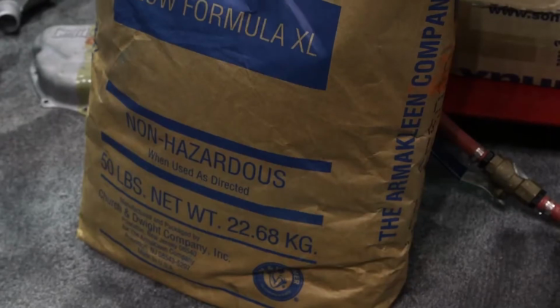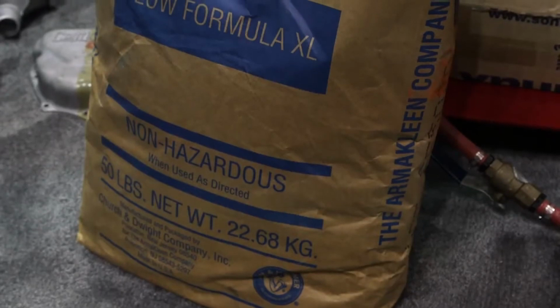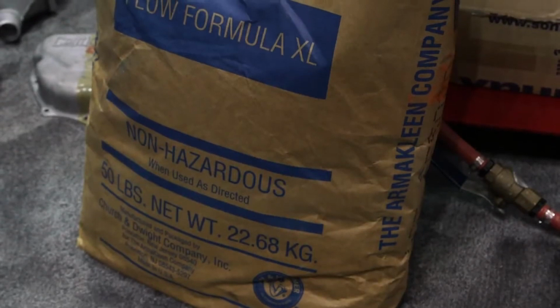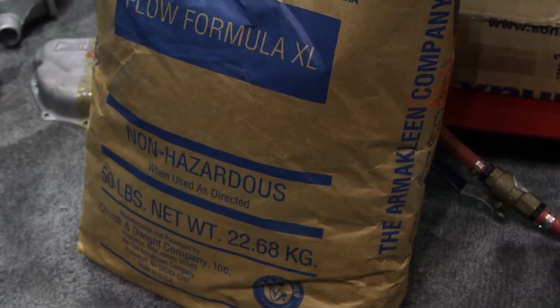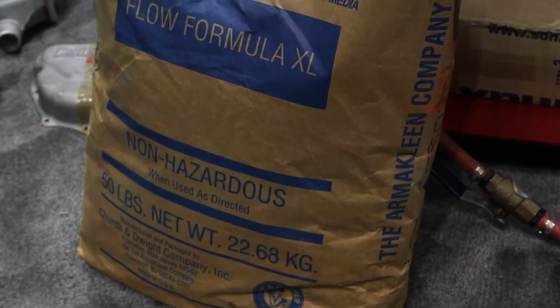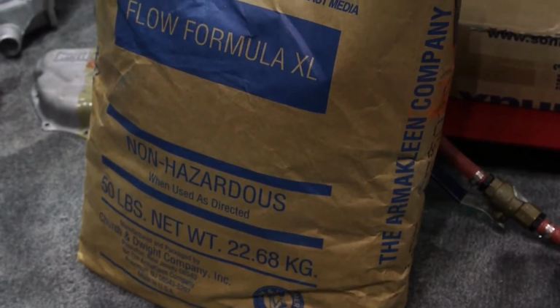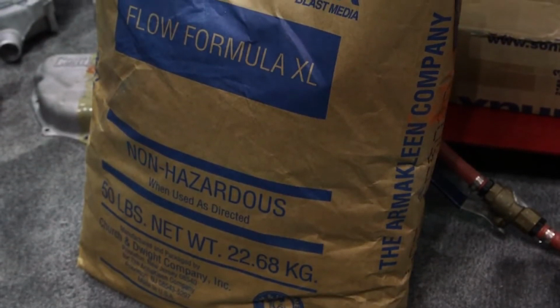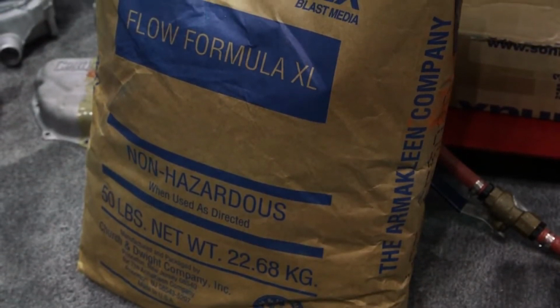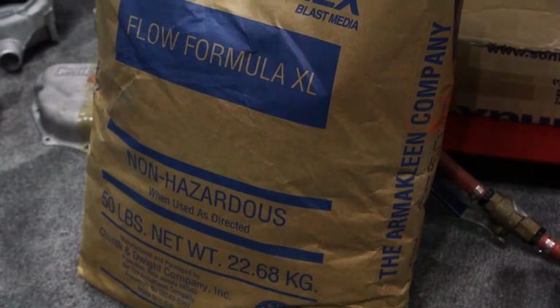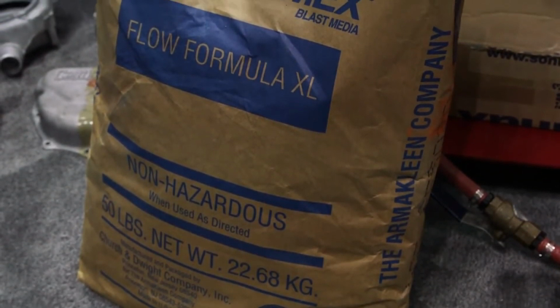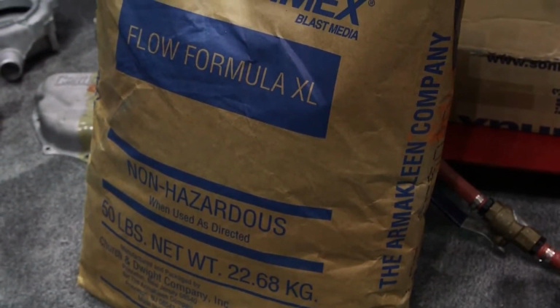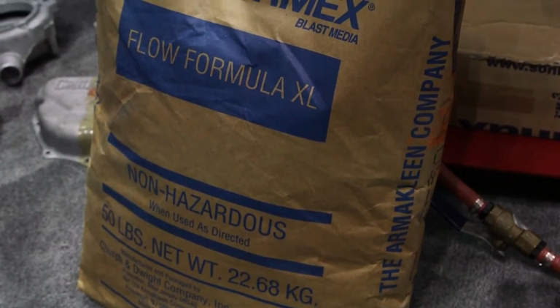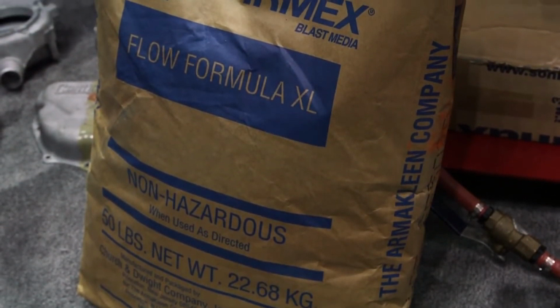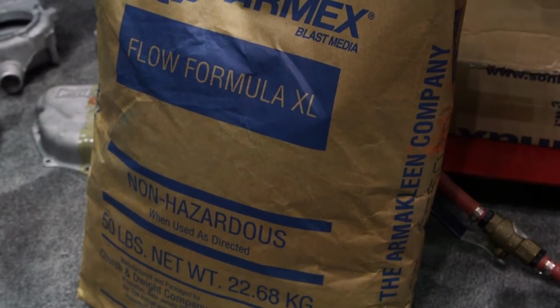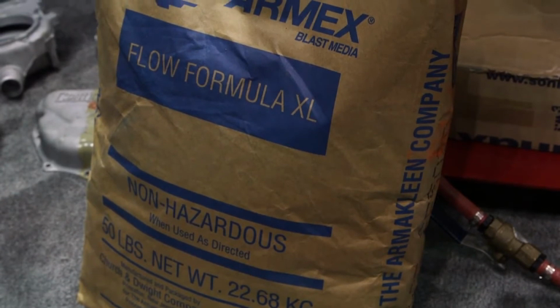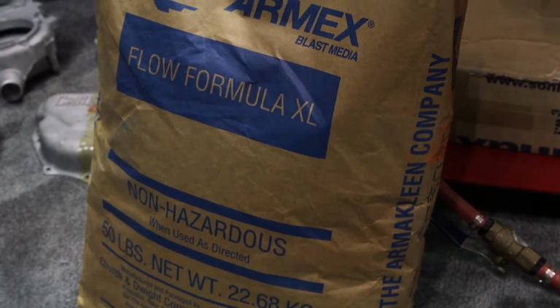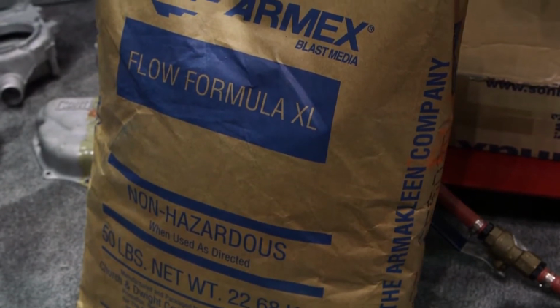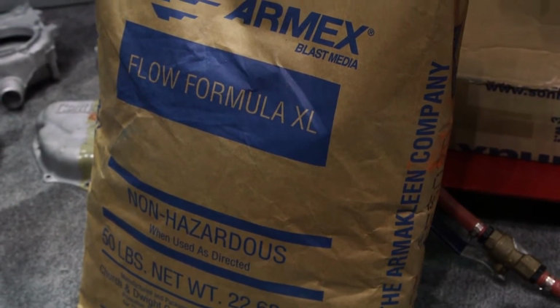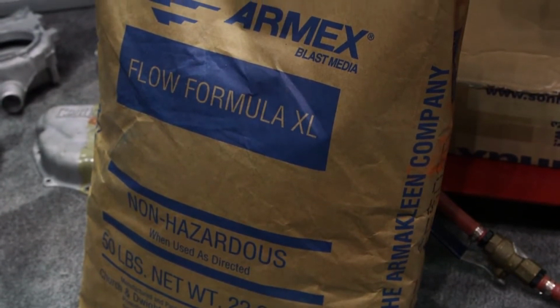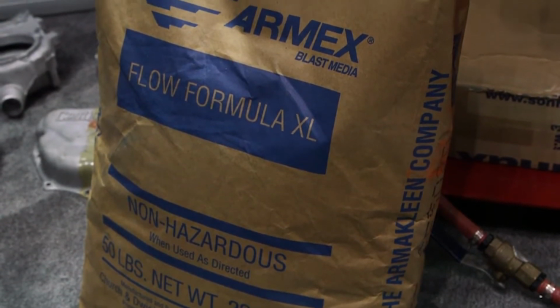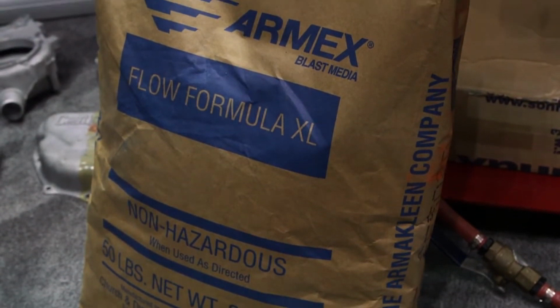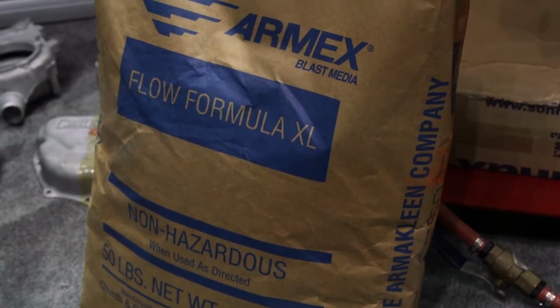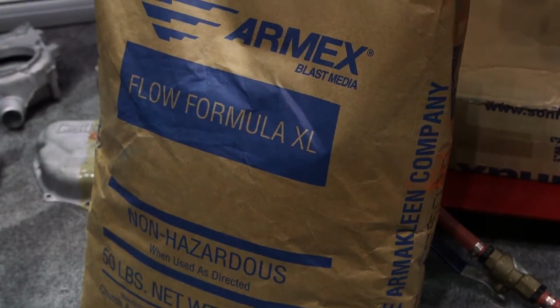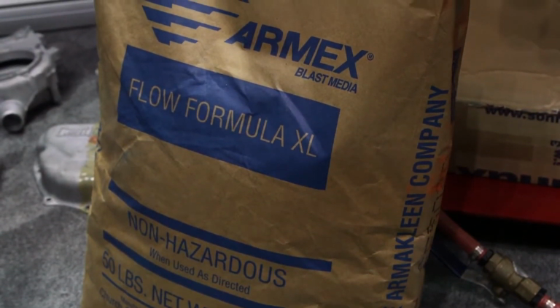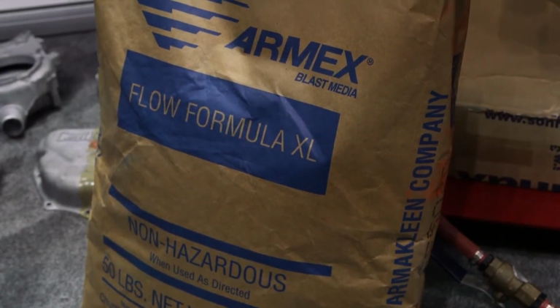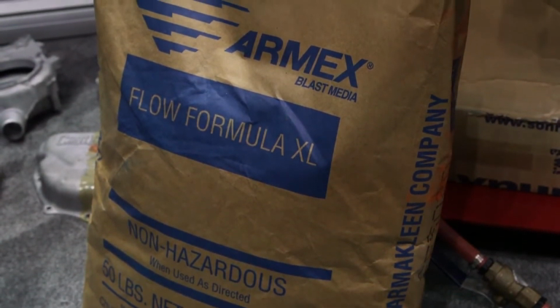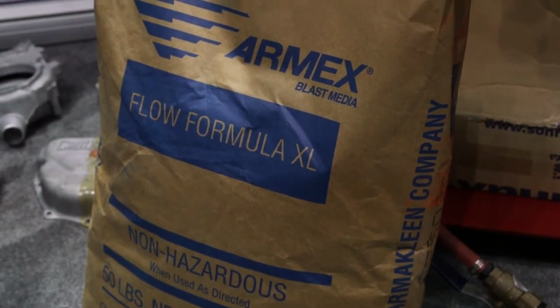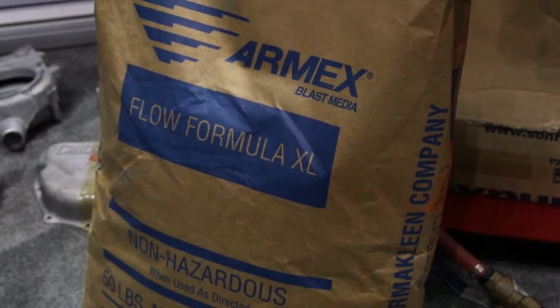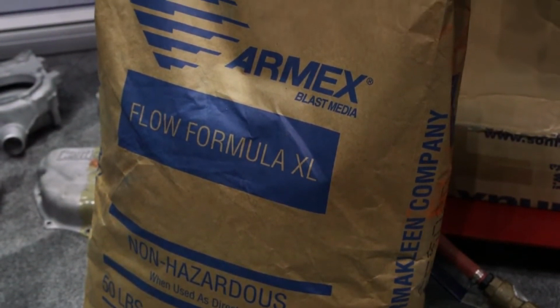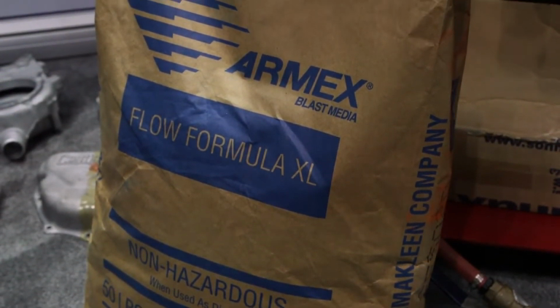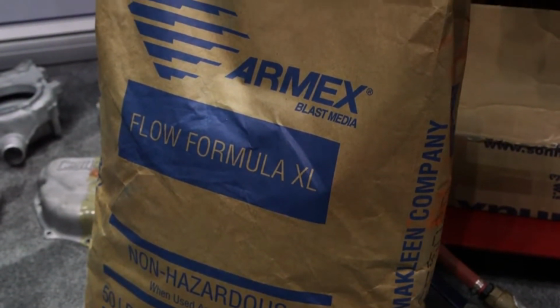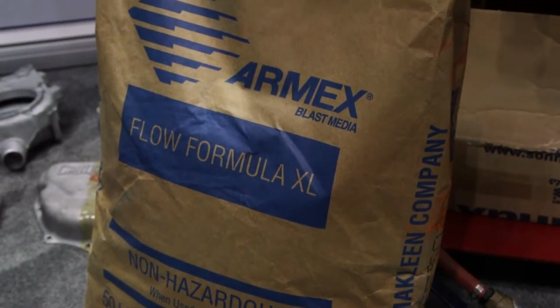Armex is sodium bicarbonate, also known as baking soda, which is used for abrasive media blasting.